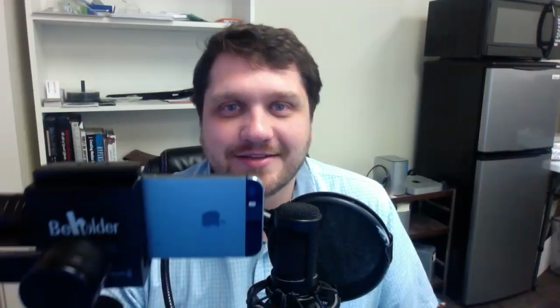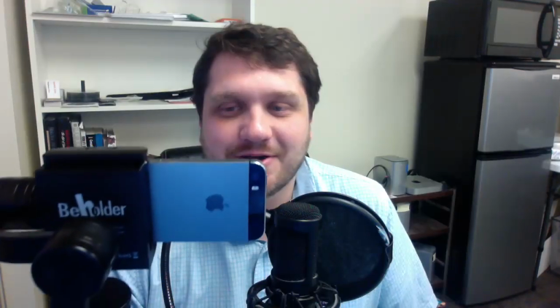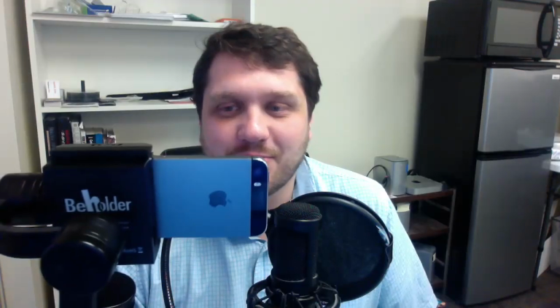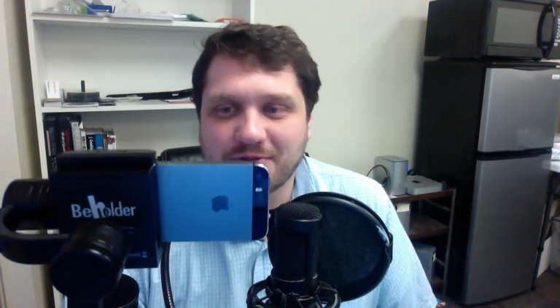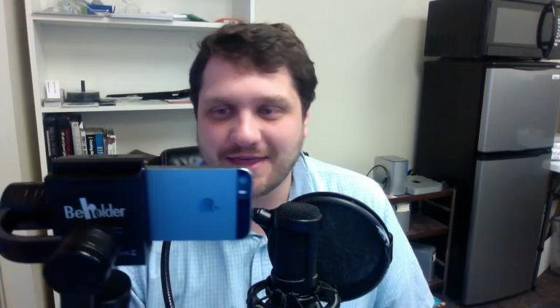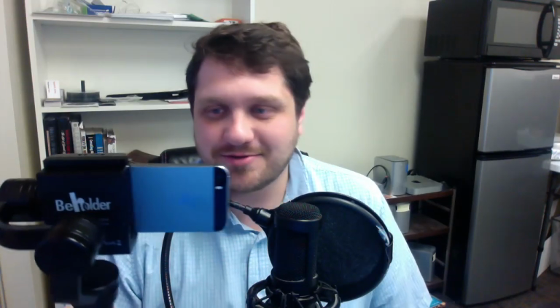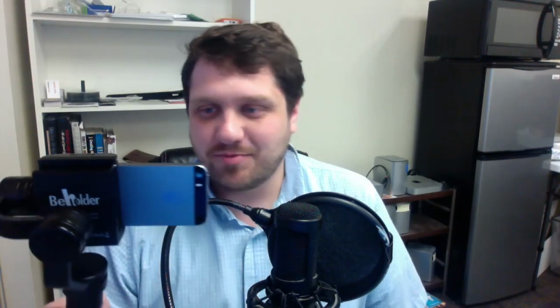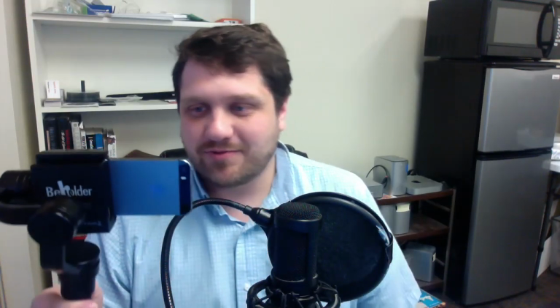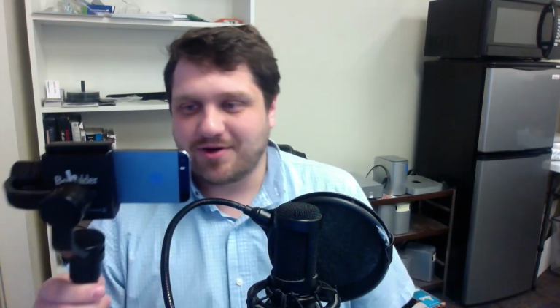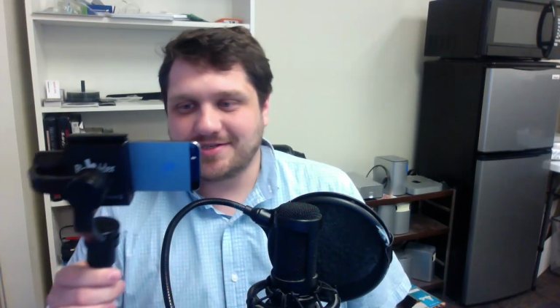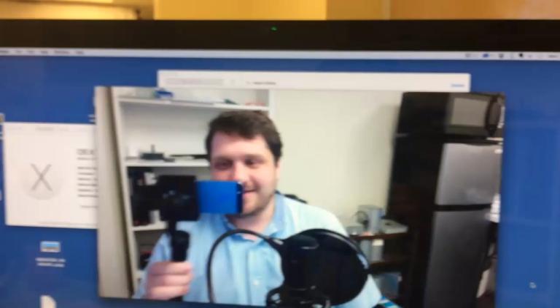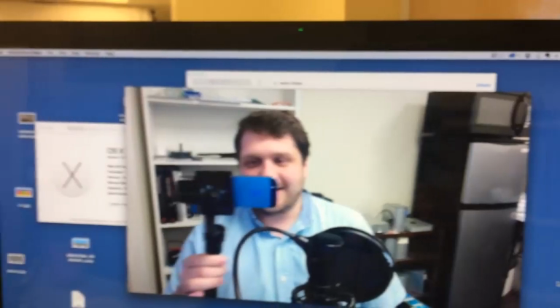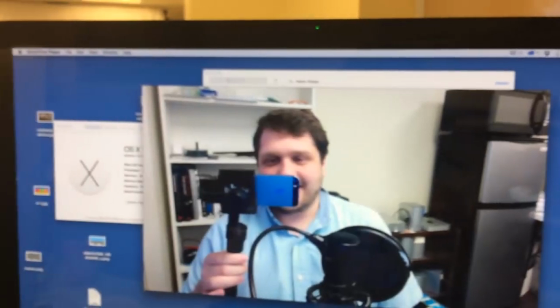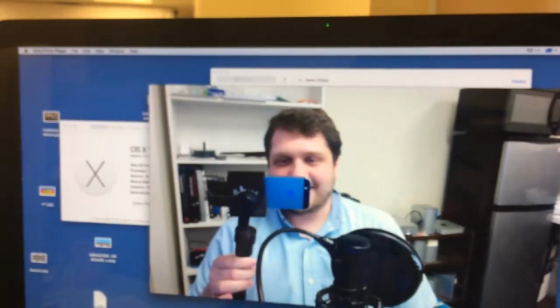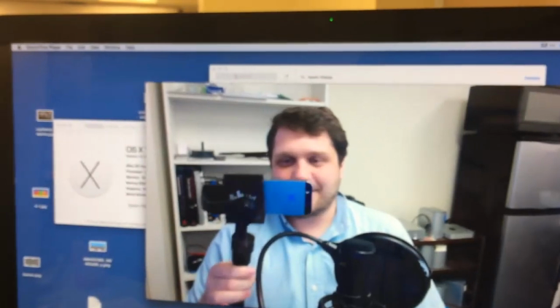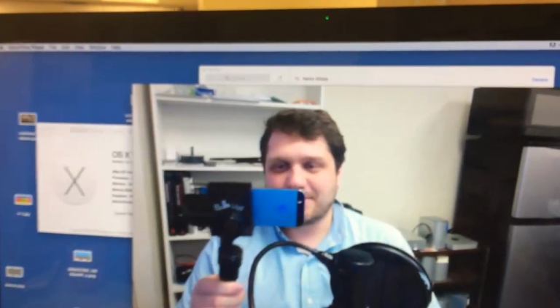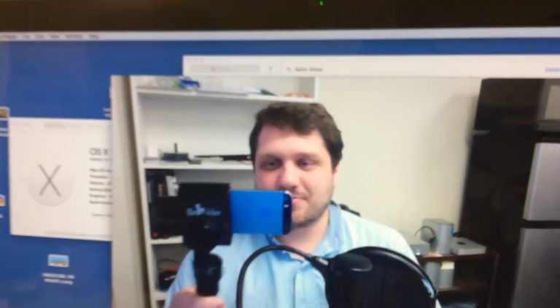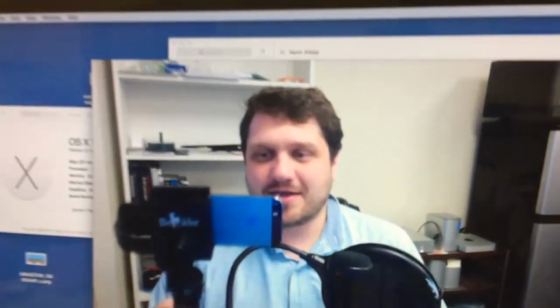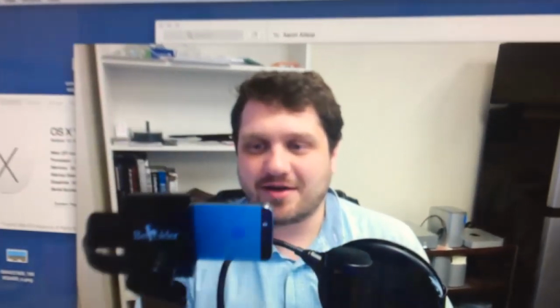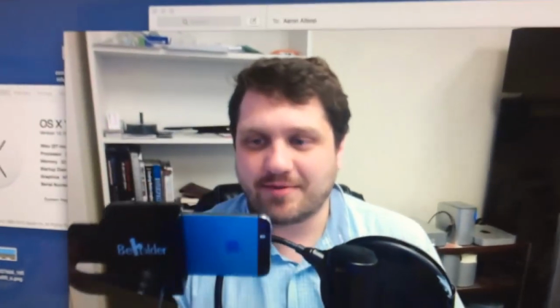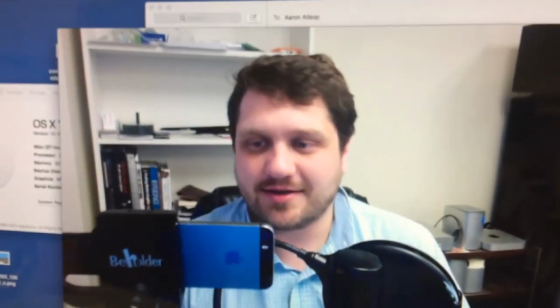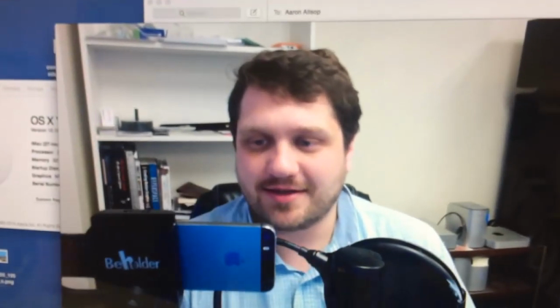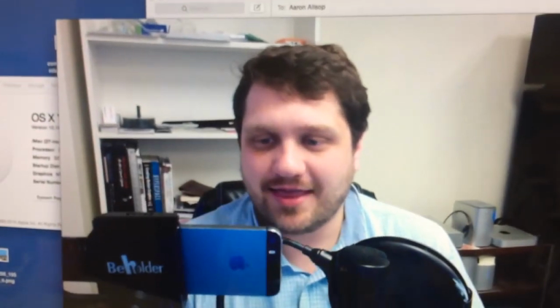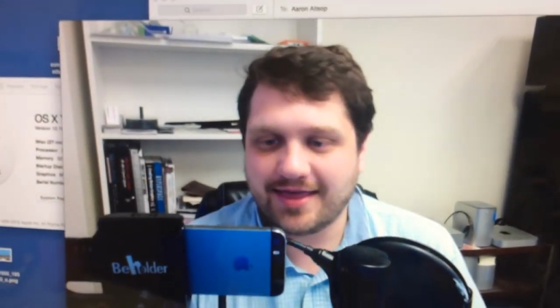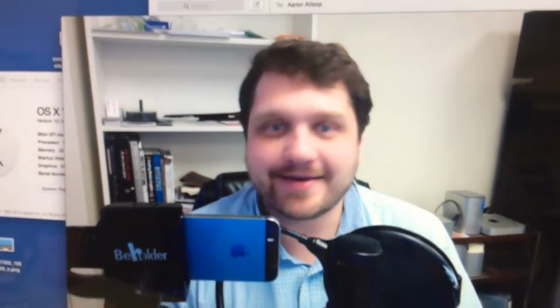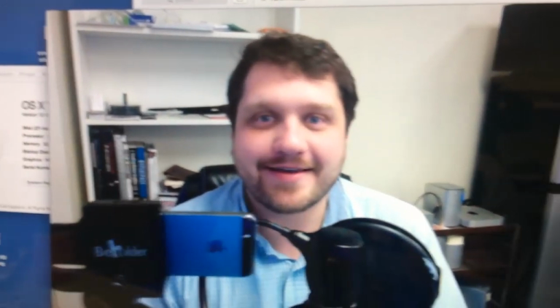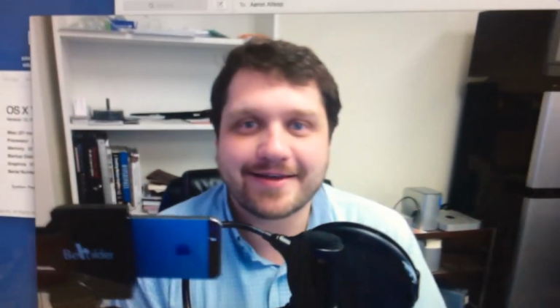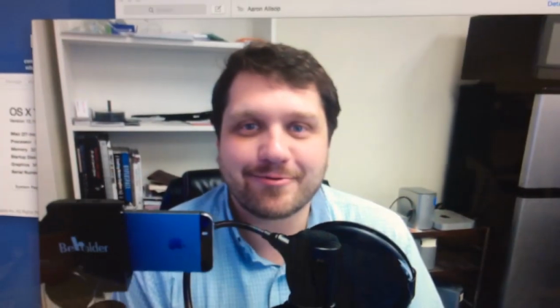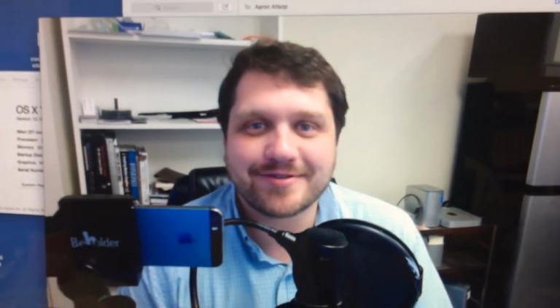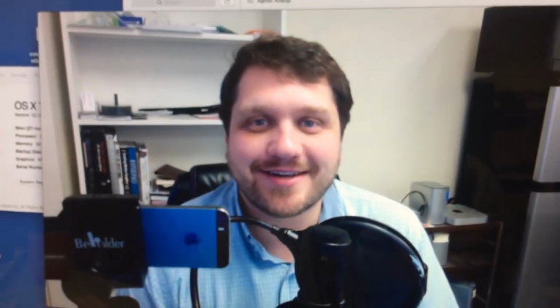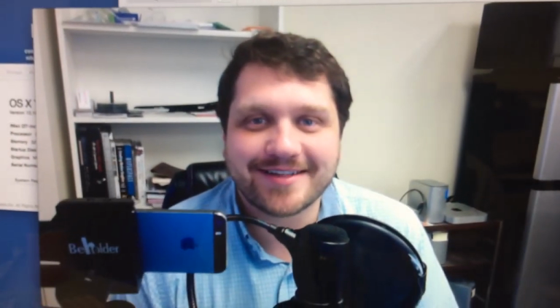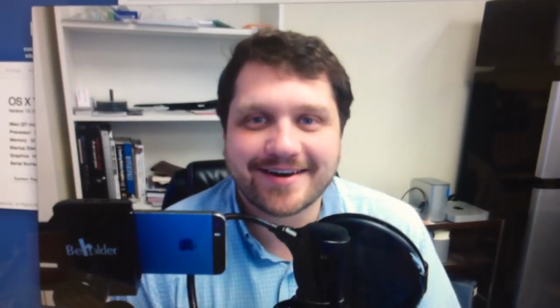Thank you so much for watching. Make sure you make a comment, and we'll talk to you later.